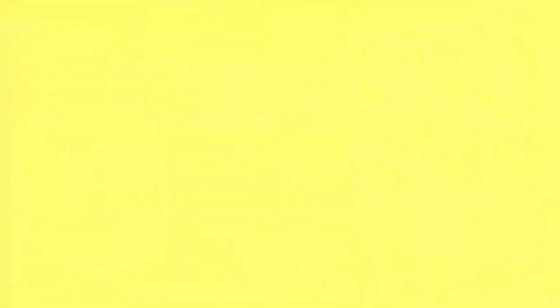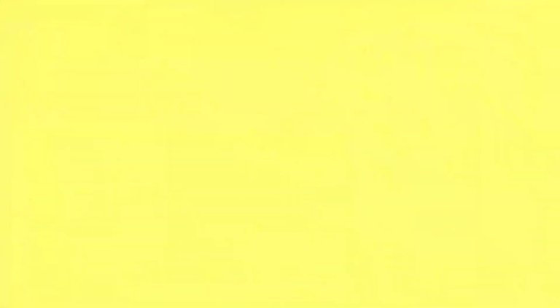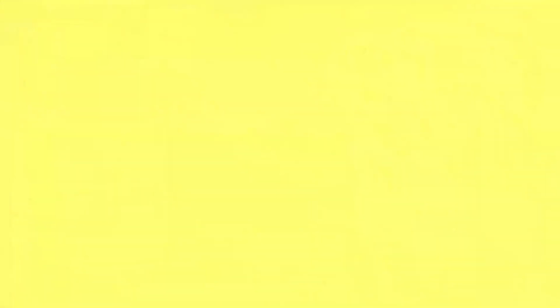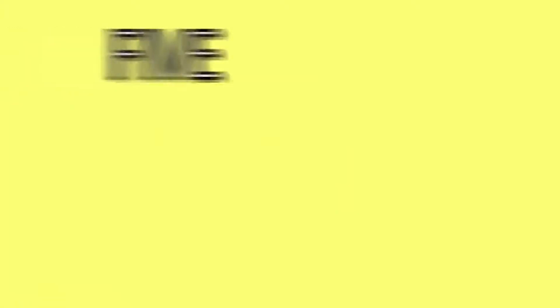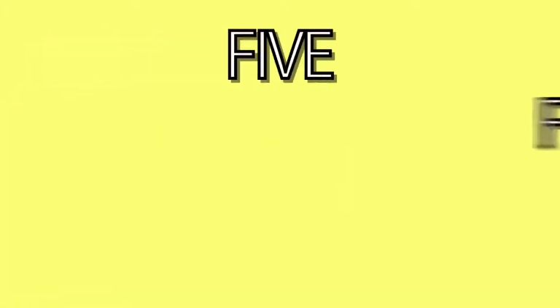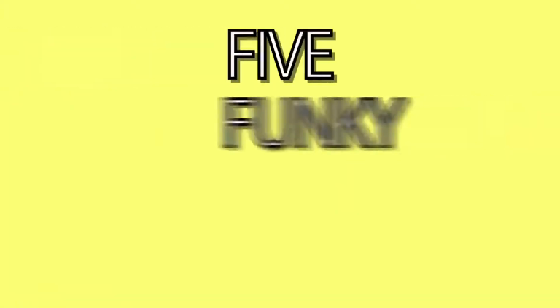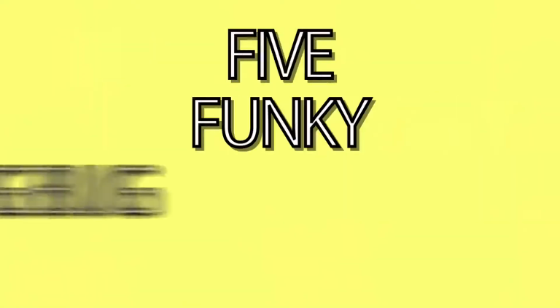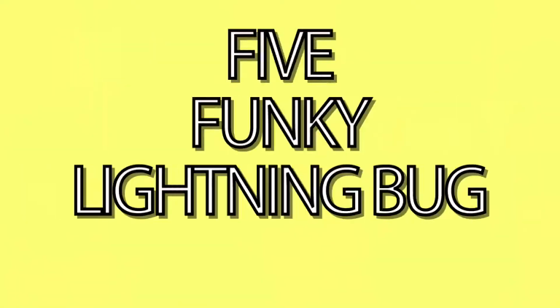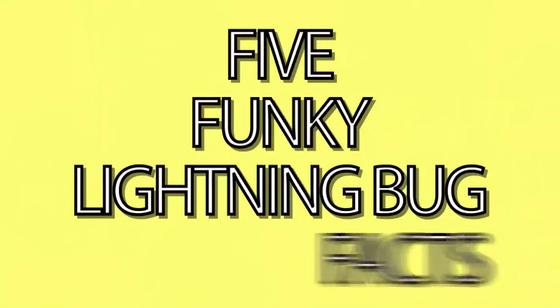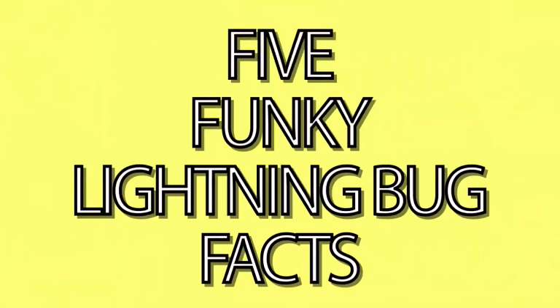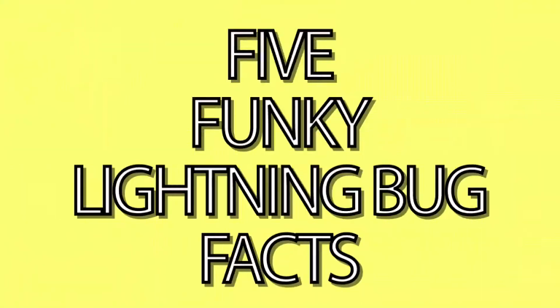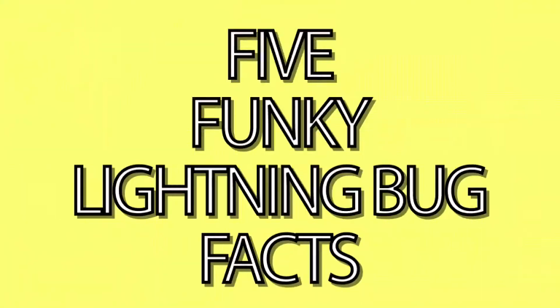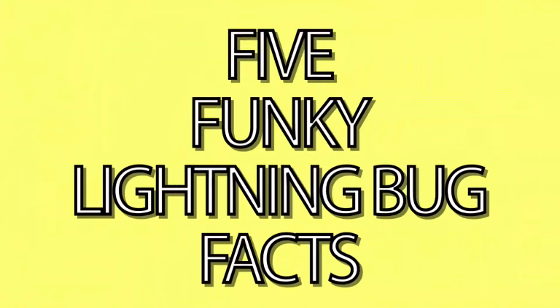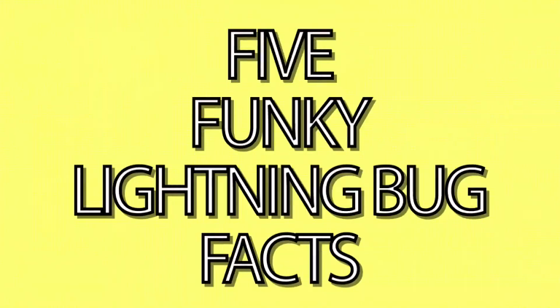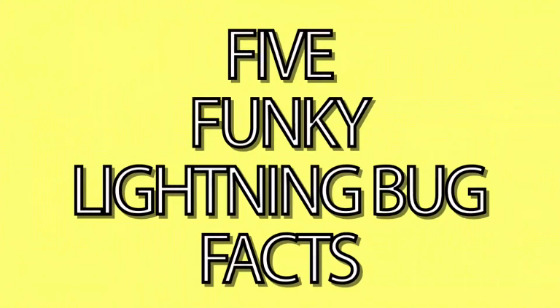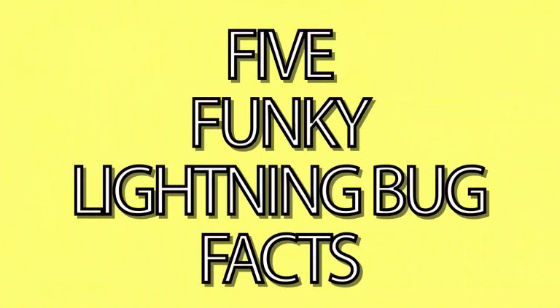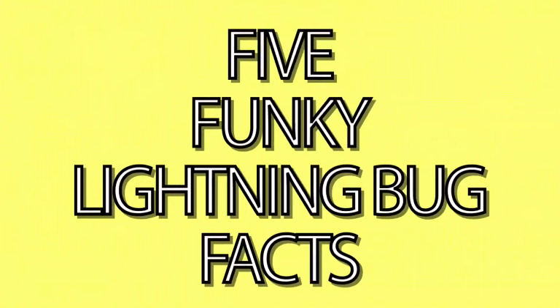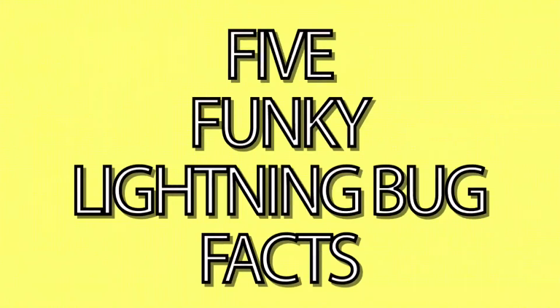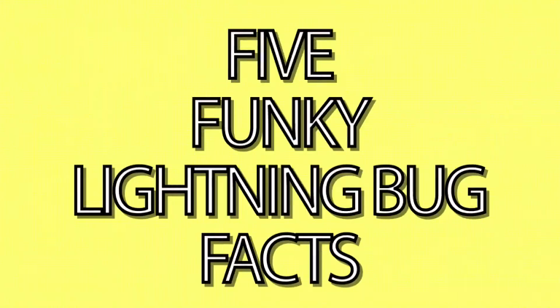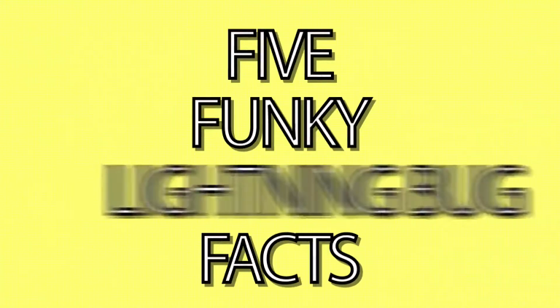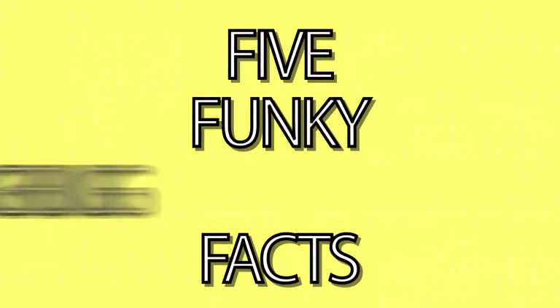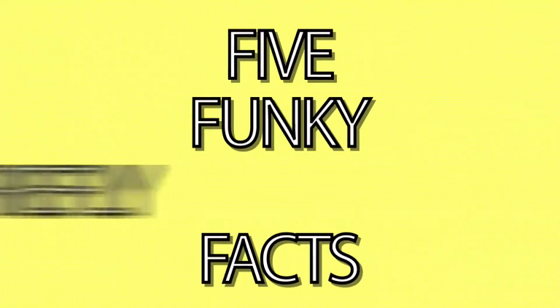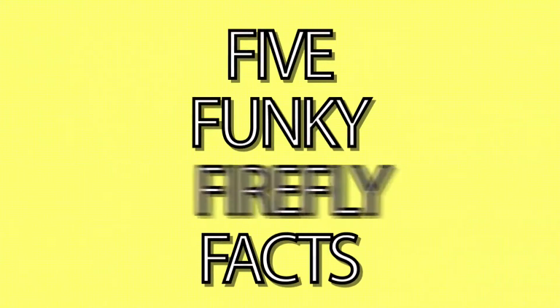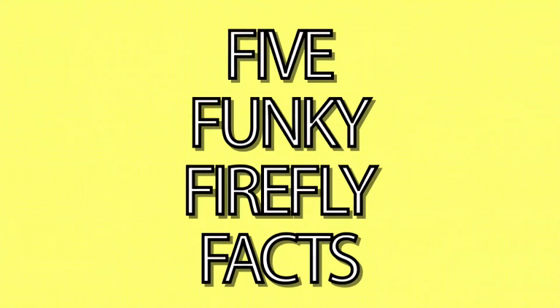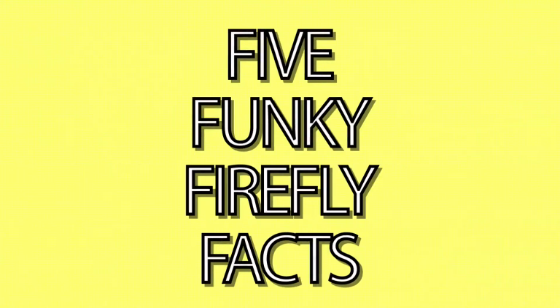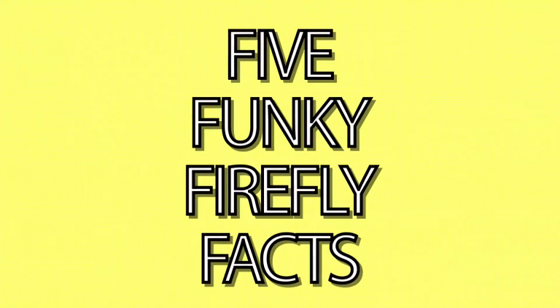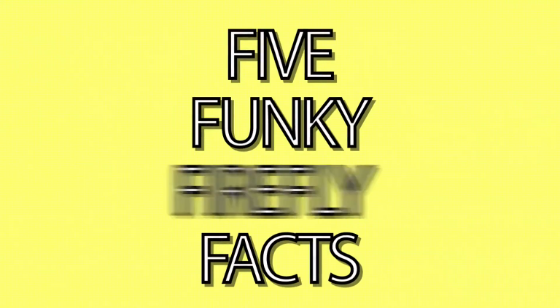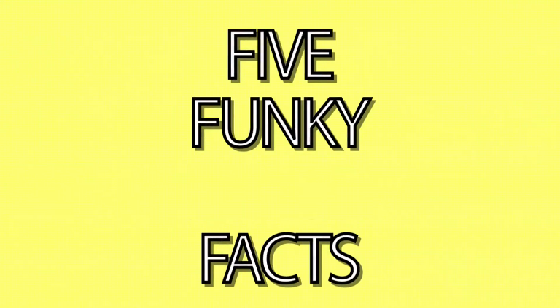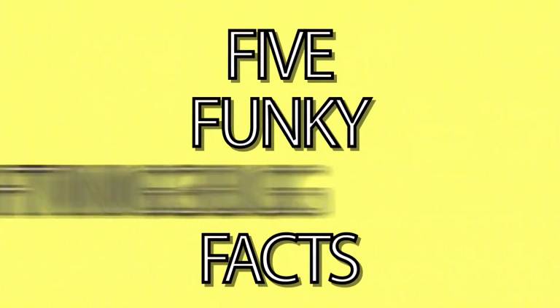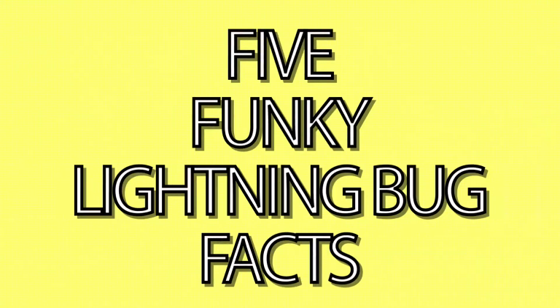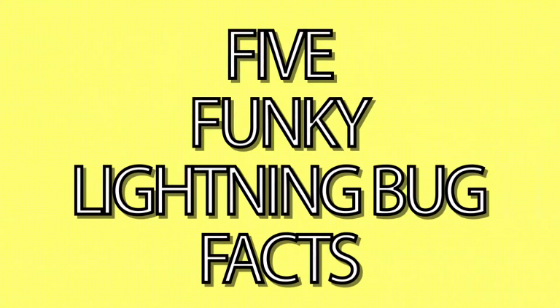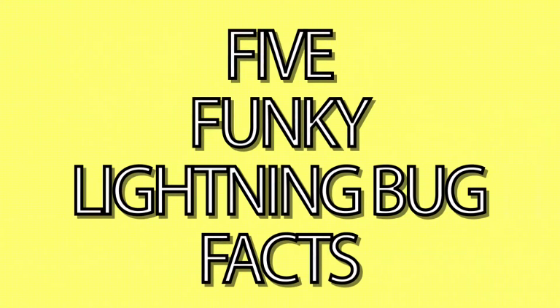Here's our list of the top five funkiest facts about the lightning bug. Er, fireflies. No, wait, lightning bugs.